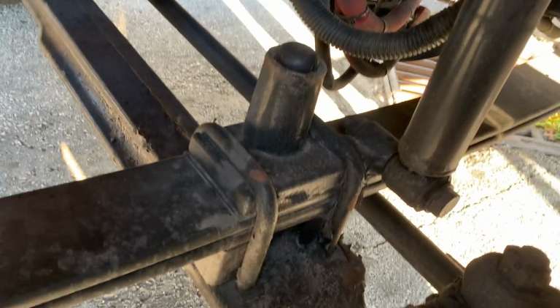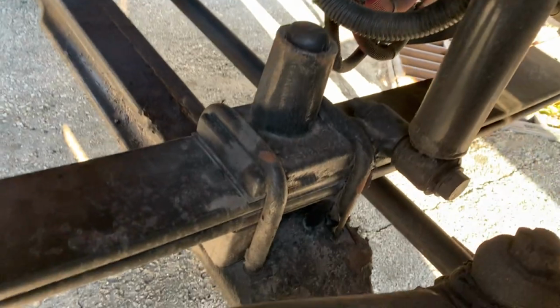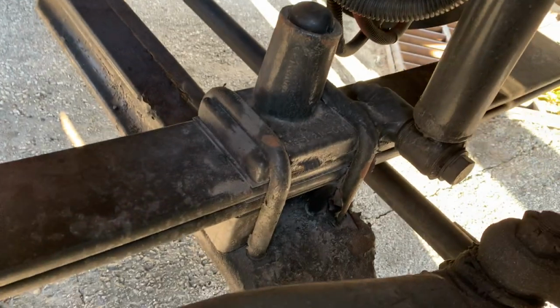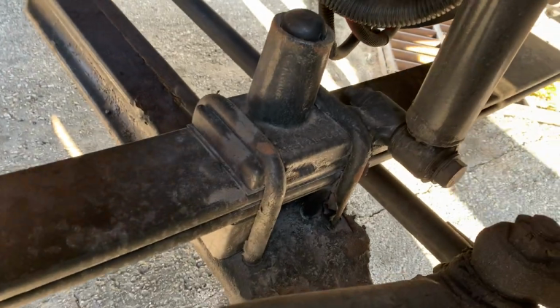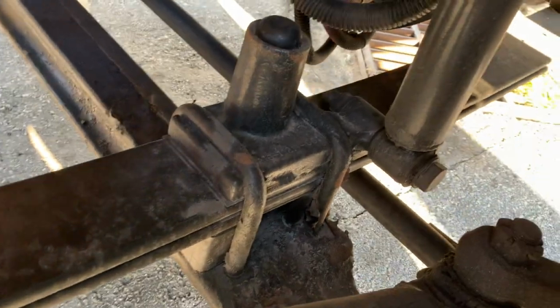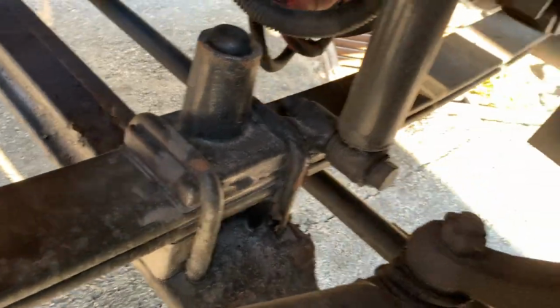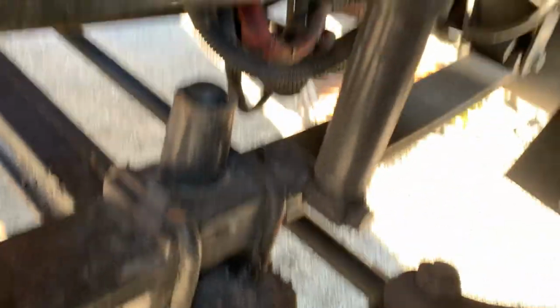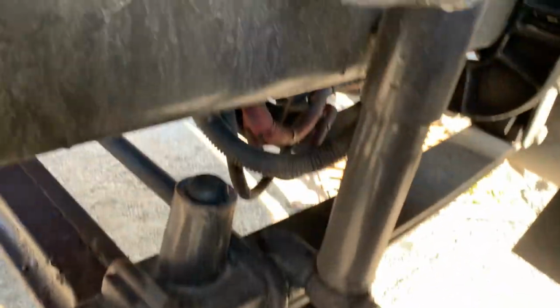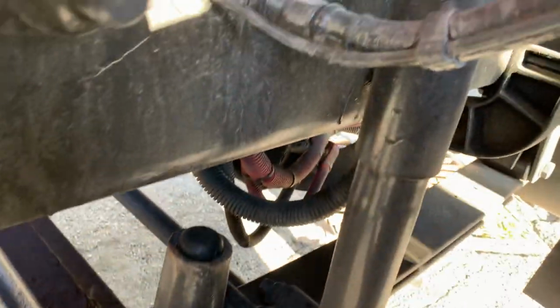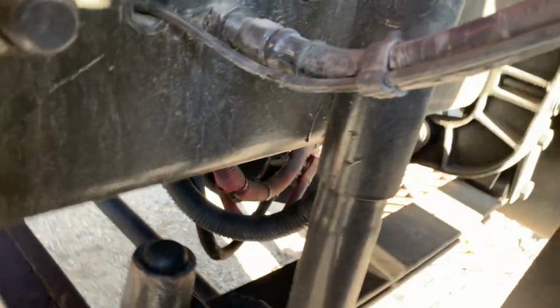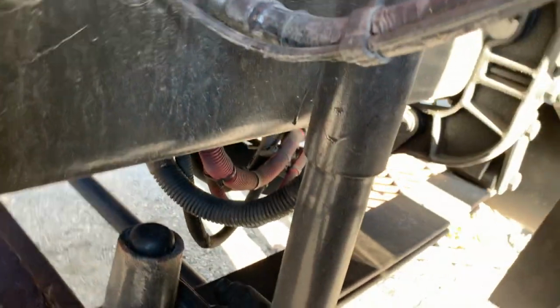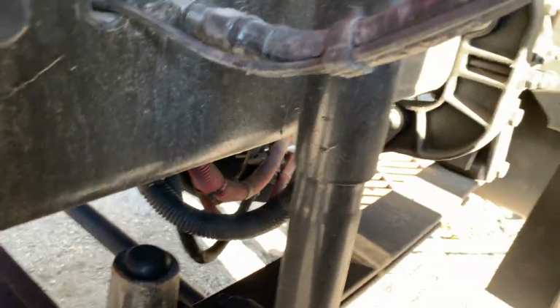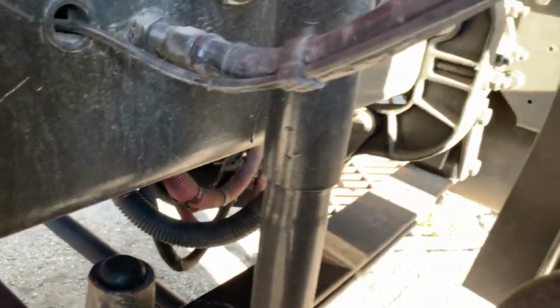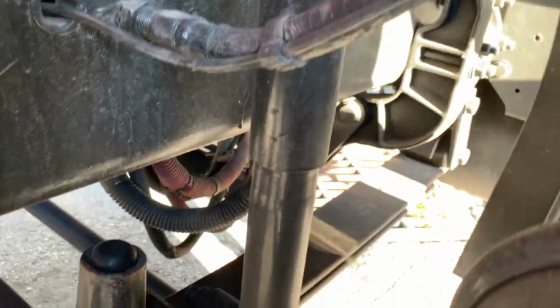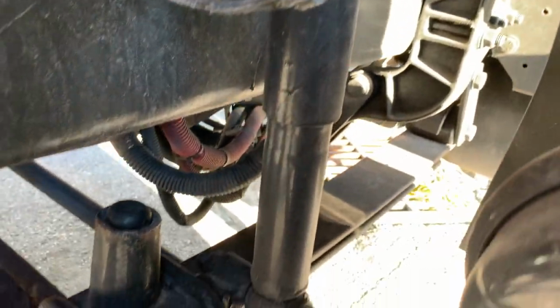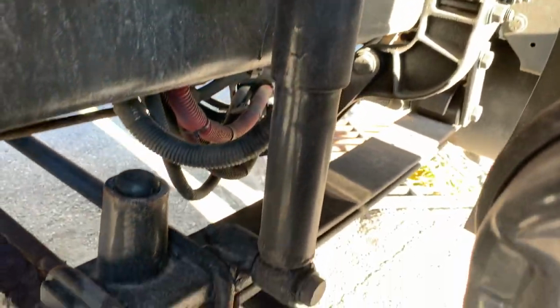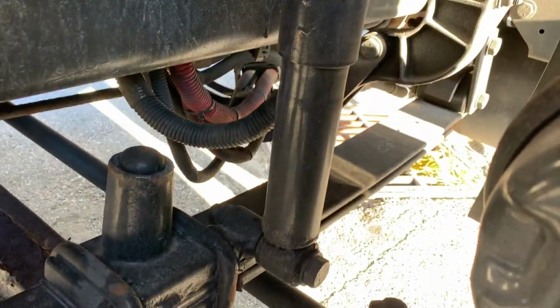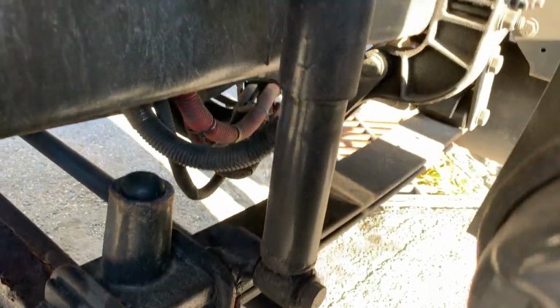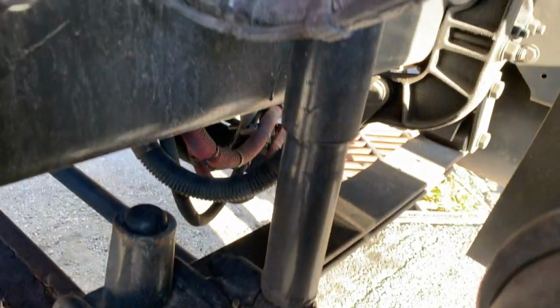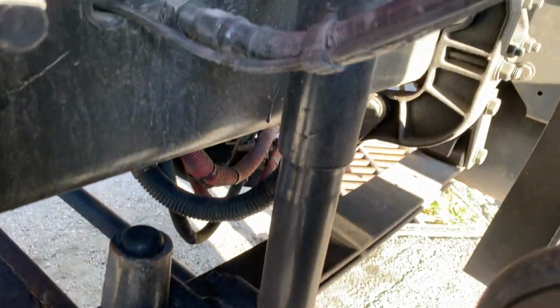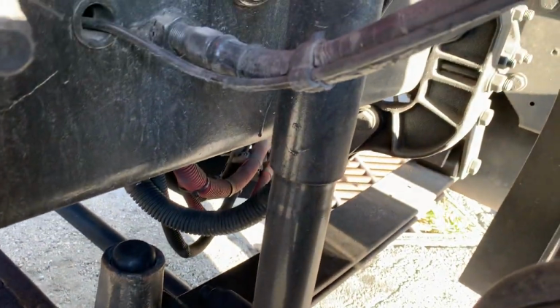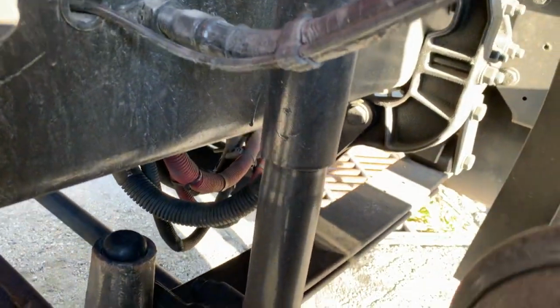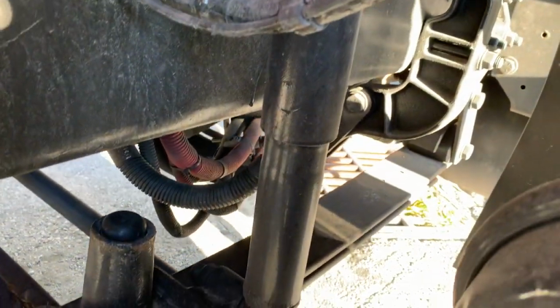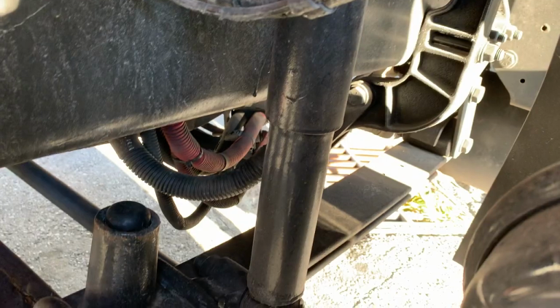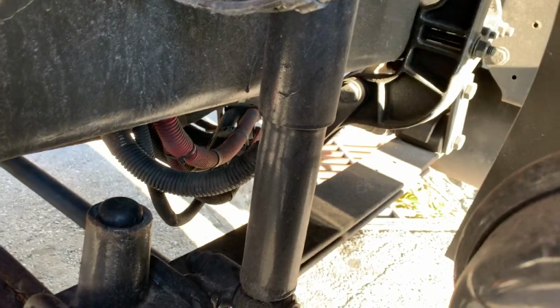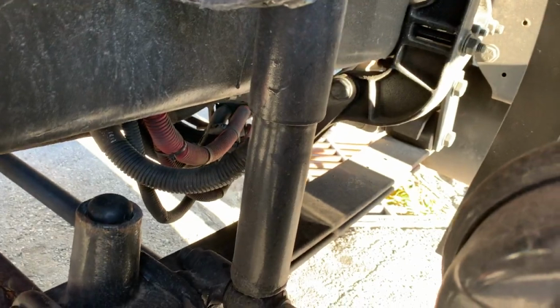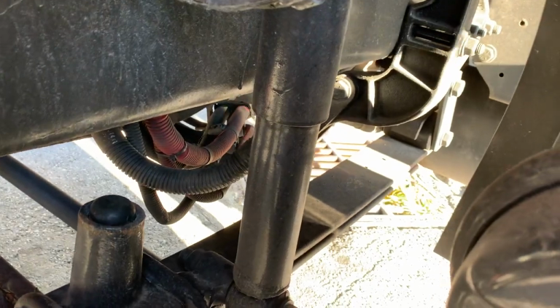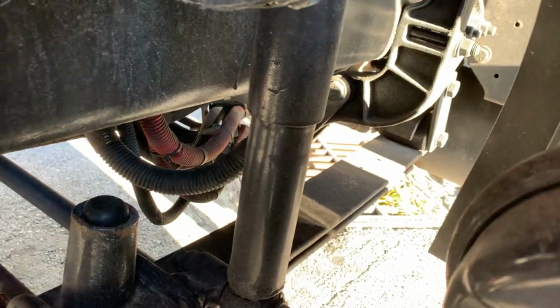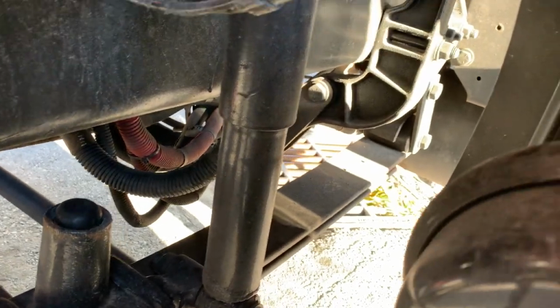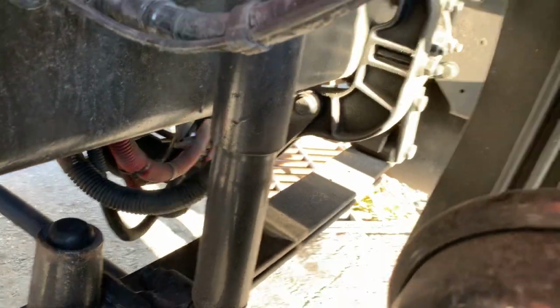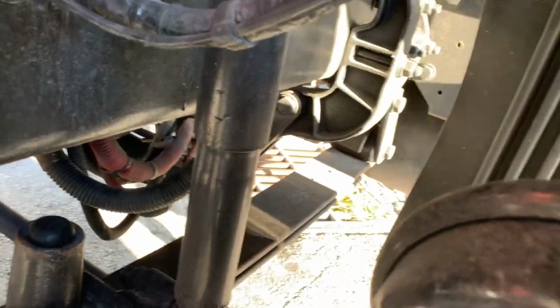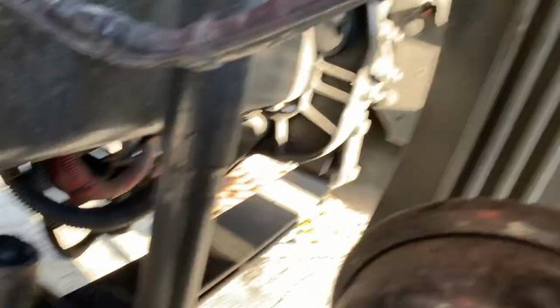Shock absorbers securely mounted, not damaged or leaking hydraulic fluid. Braking system.